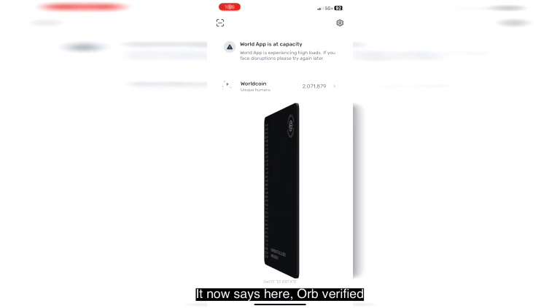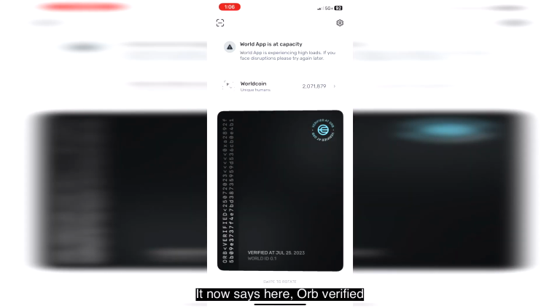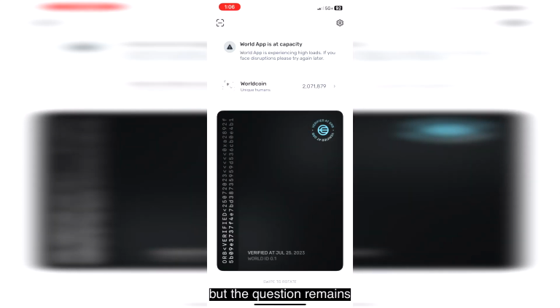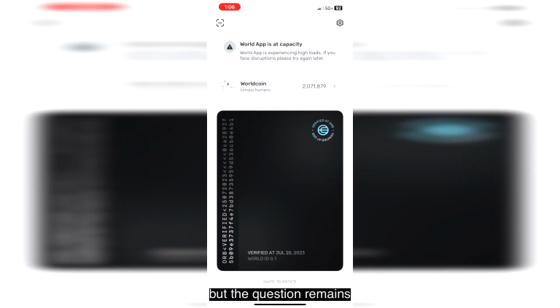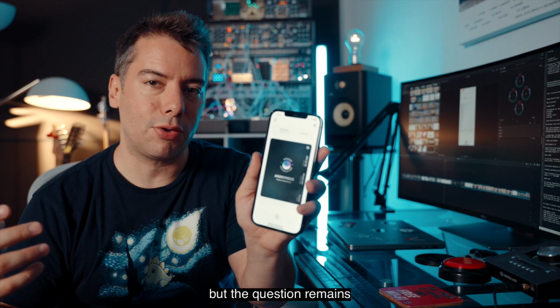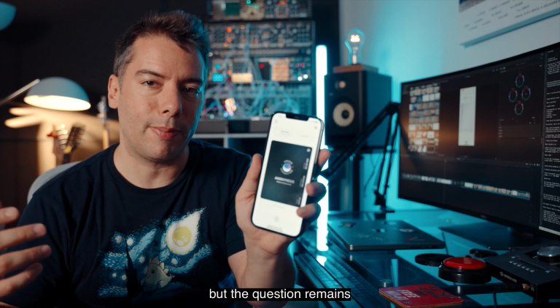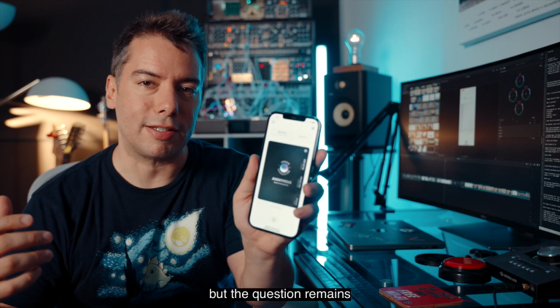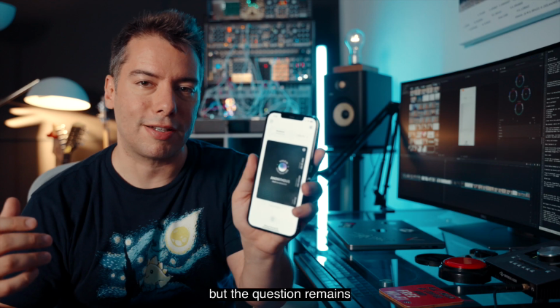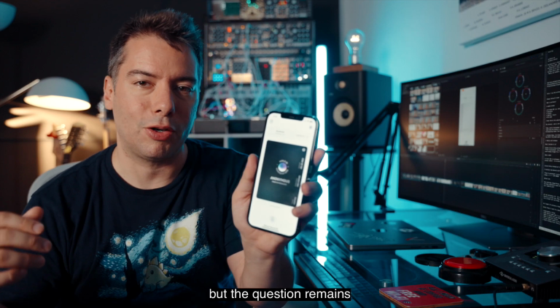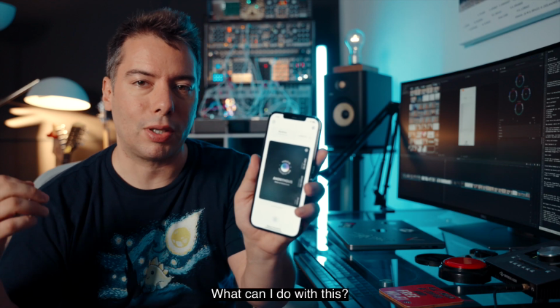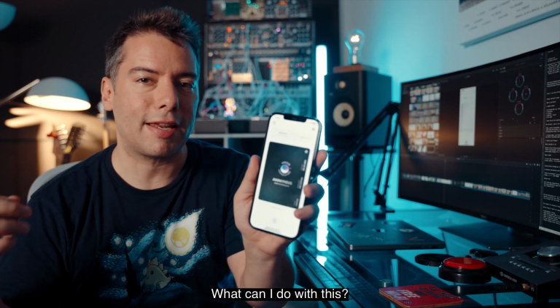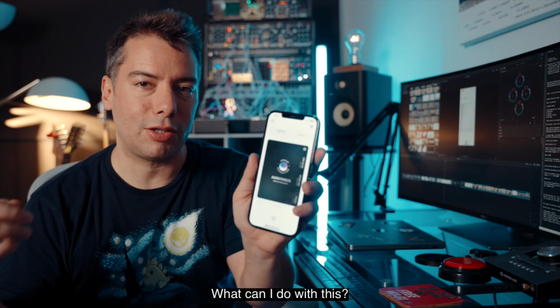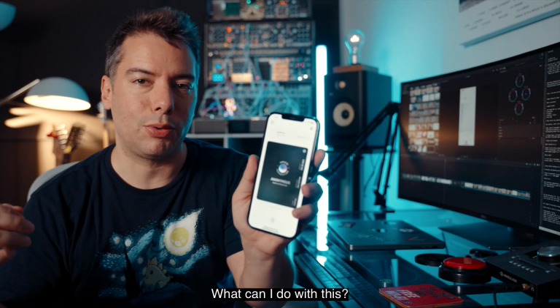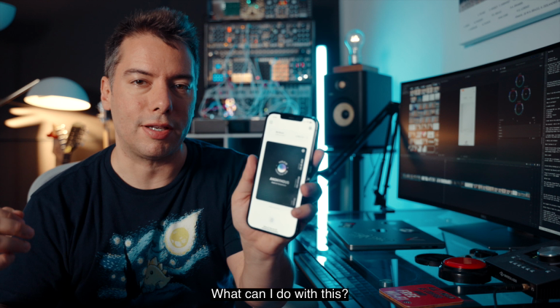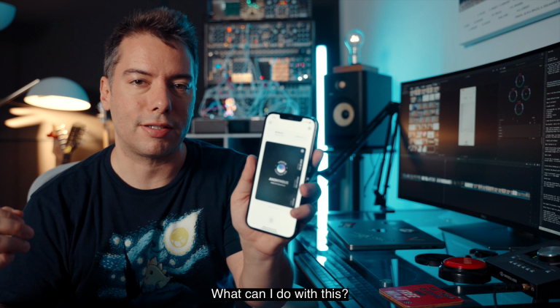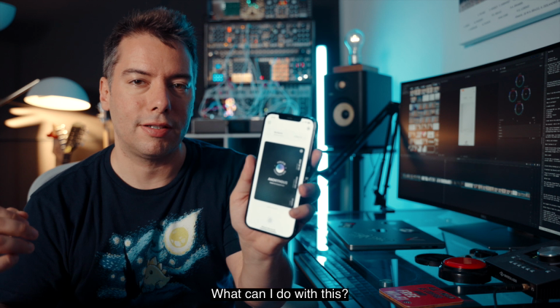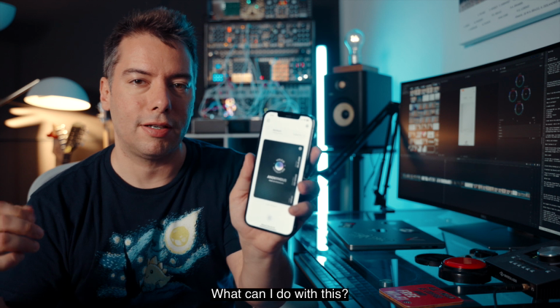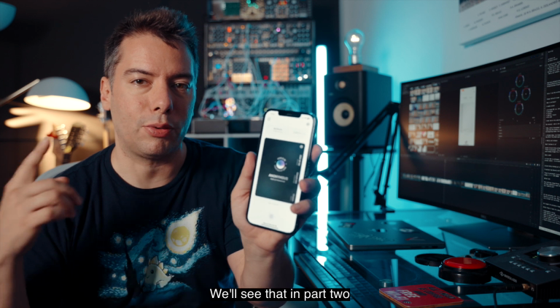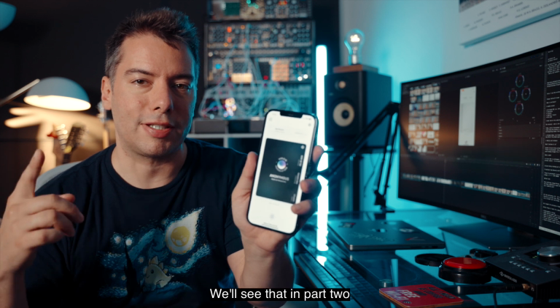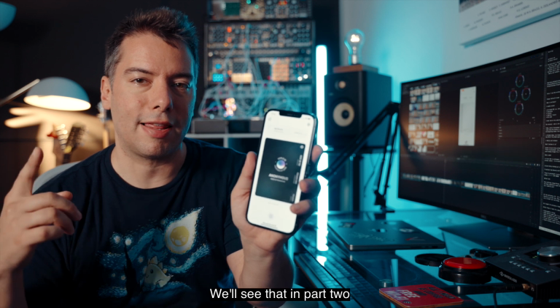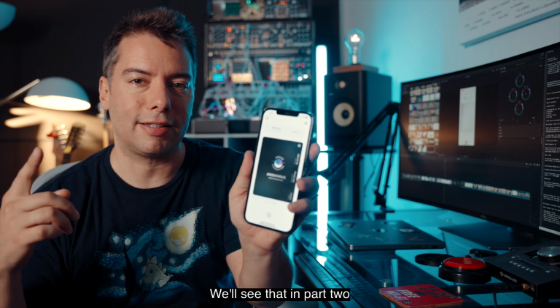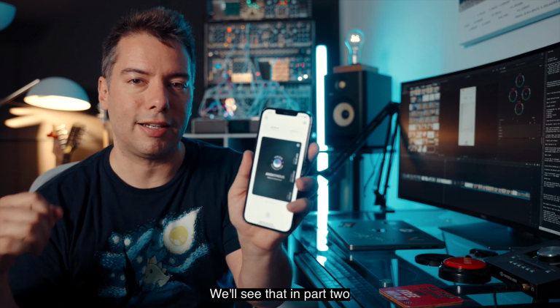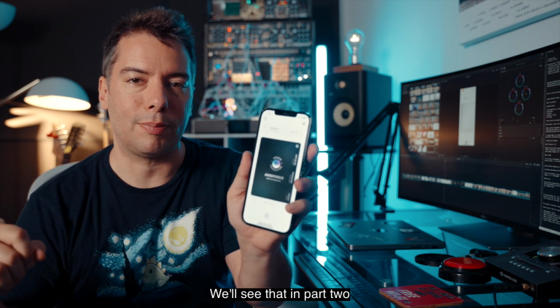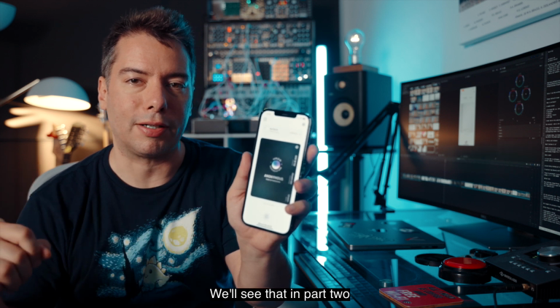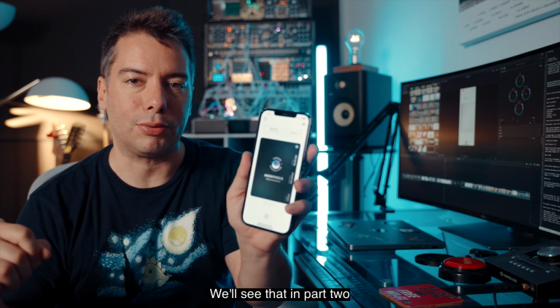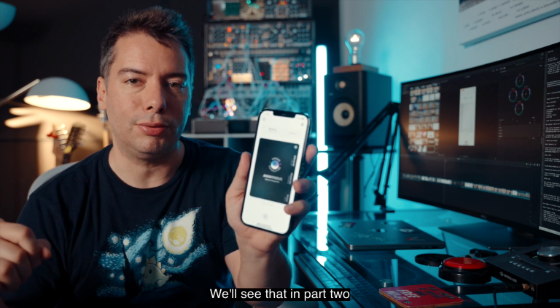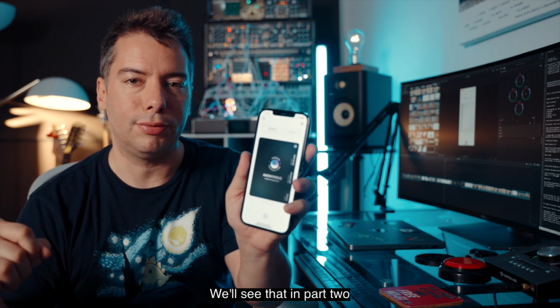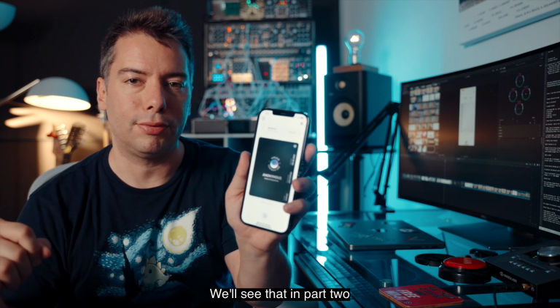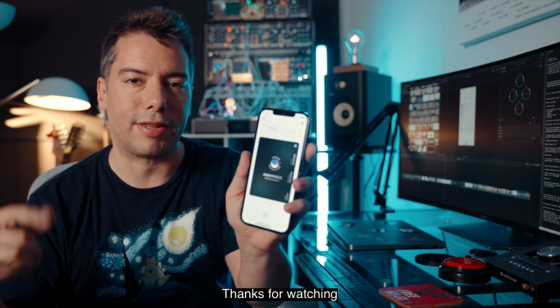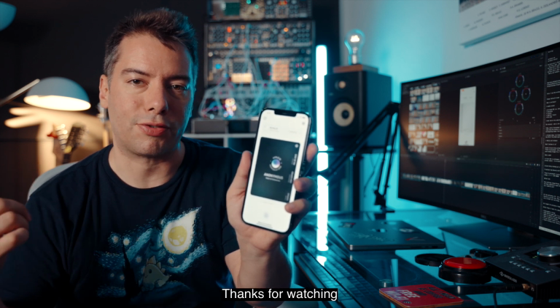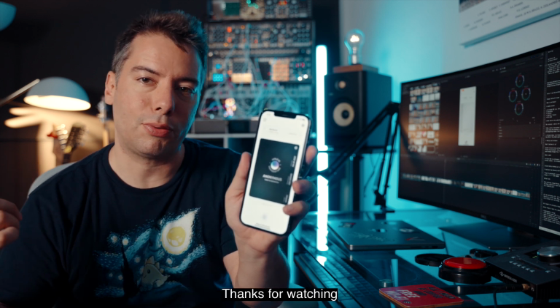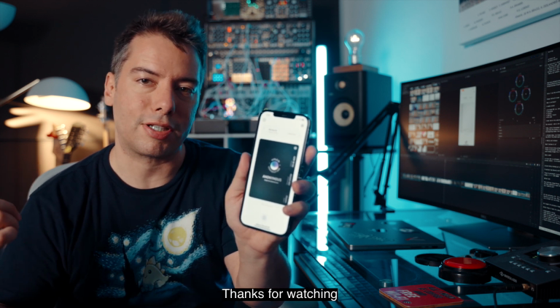But the question remains — what can I do with this? We'll see that in part two. Thanks for watching.